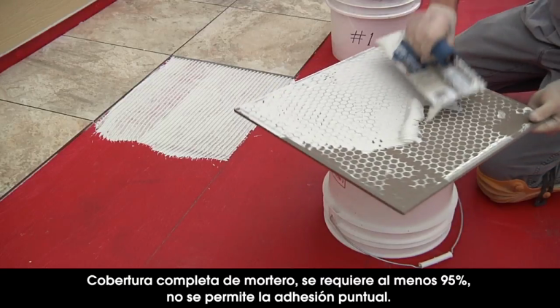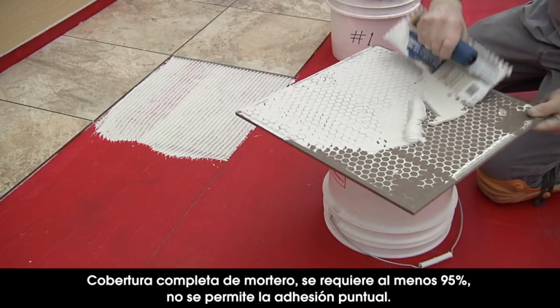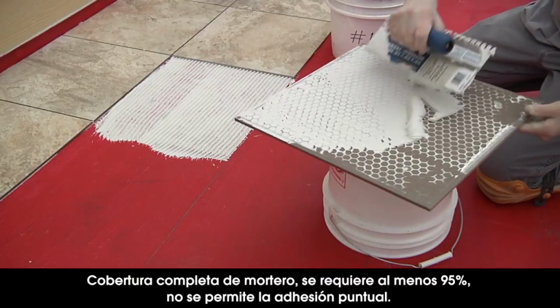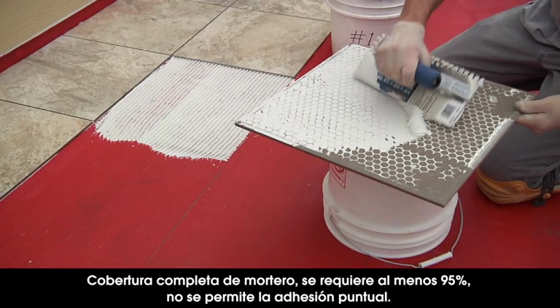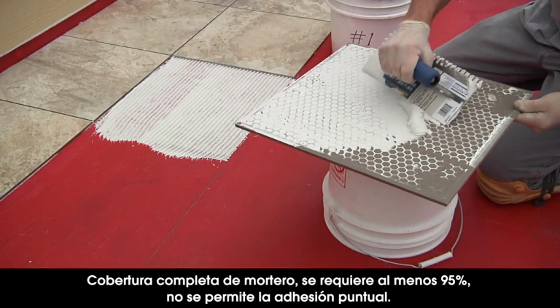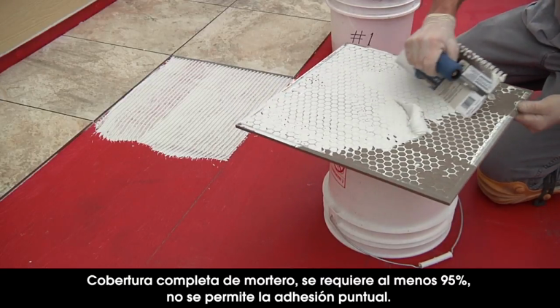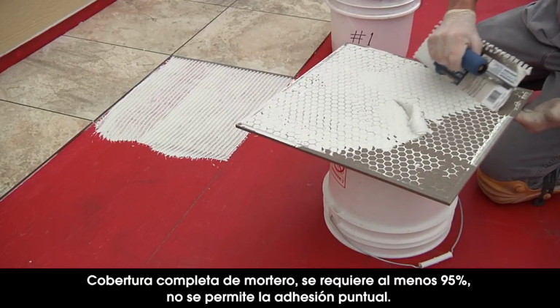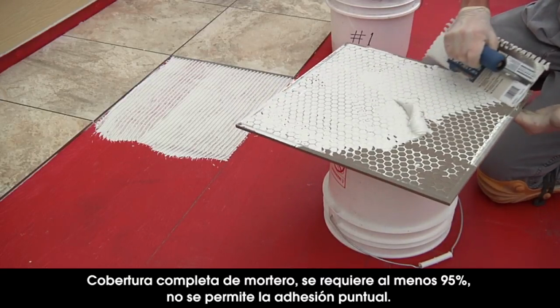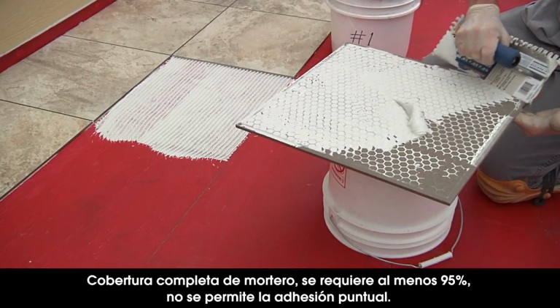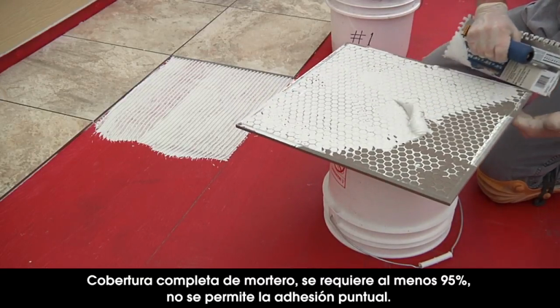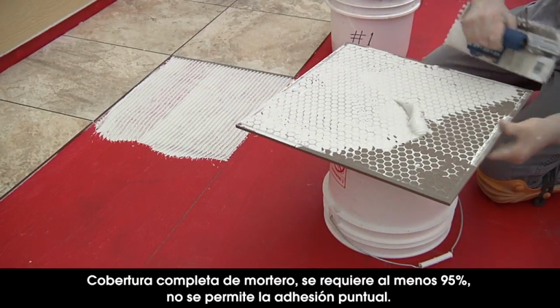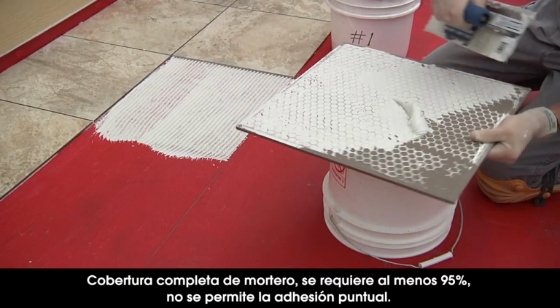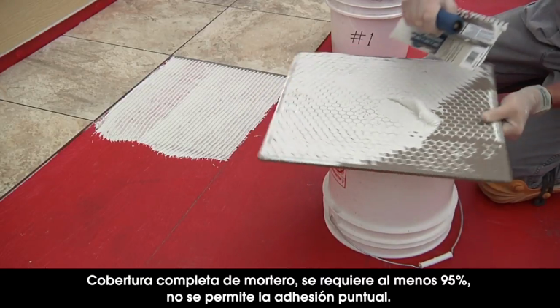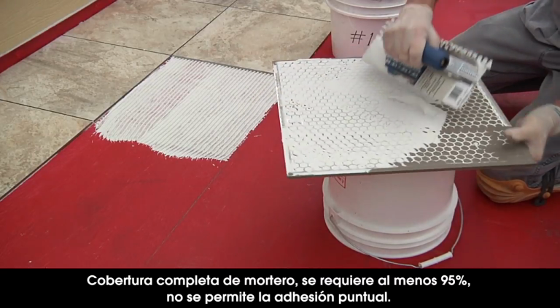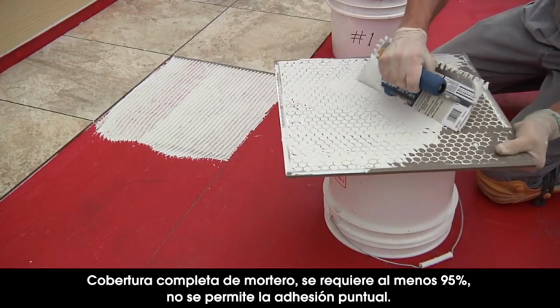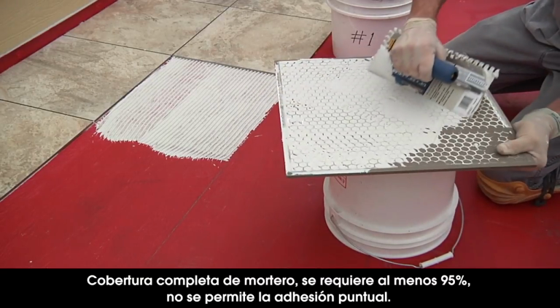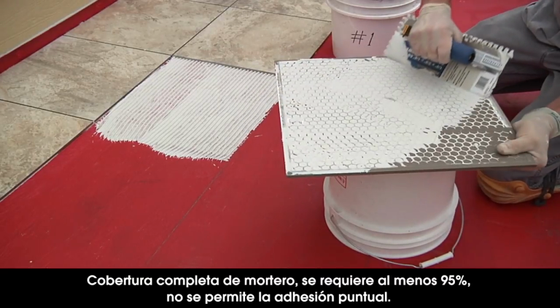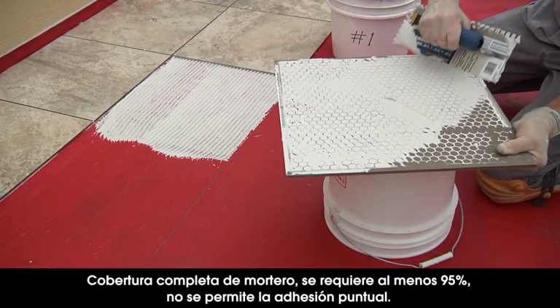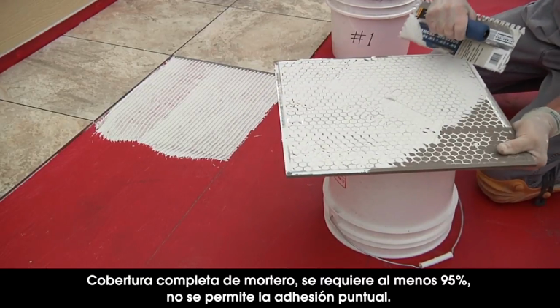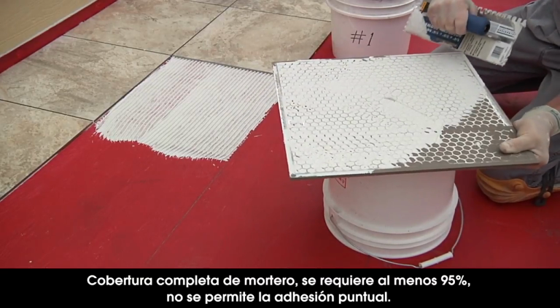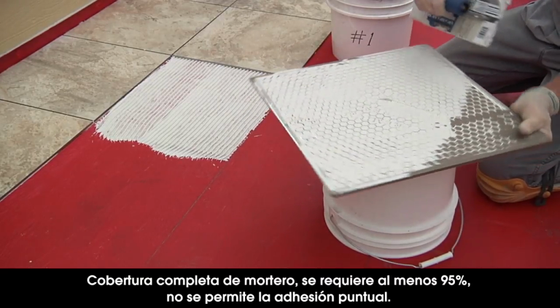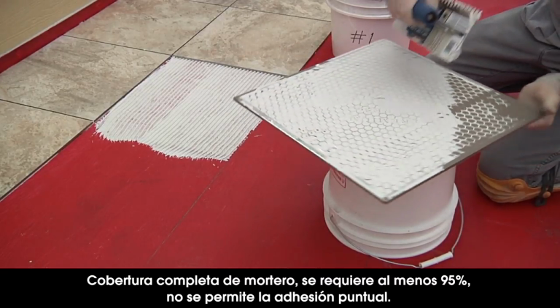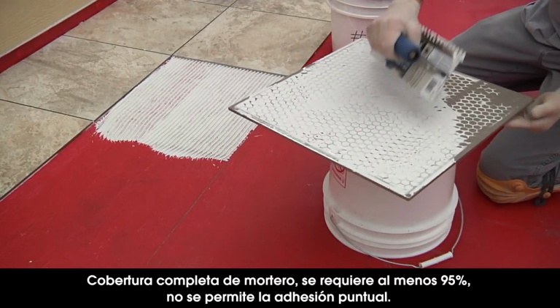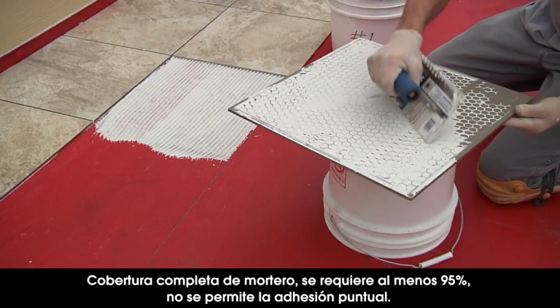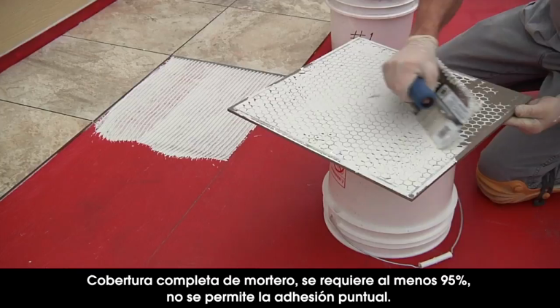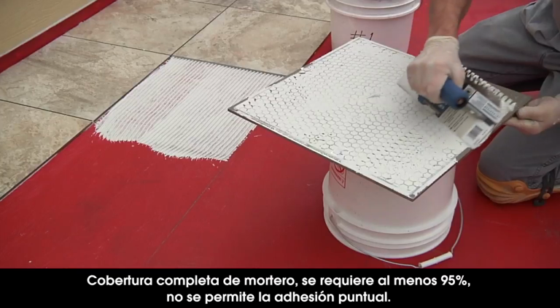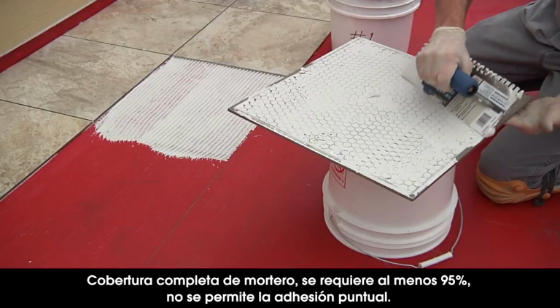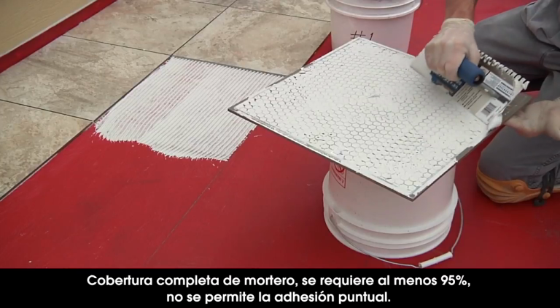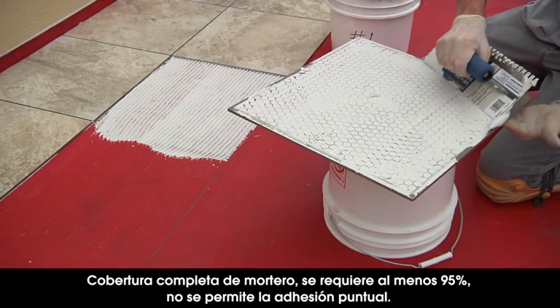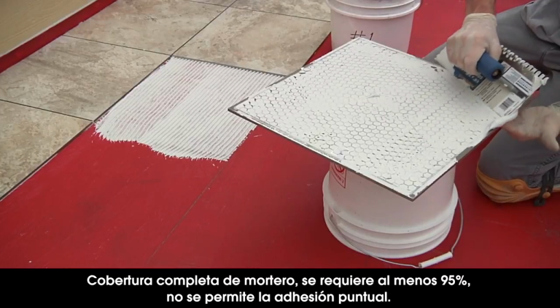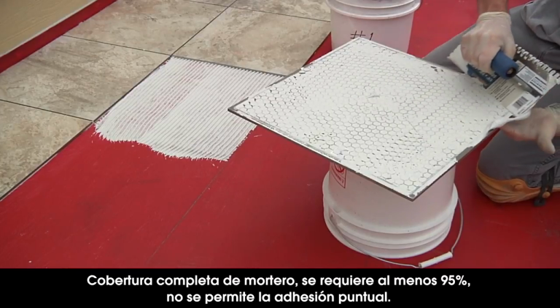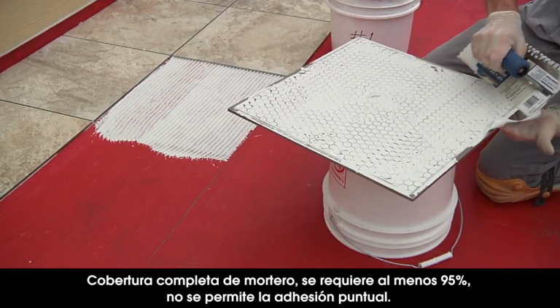Full mortar coverage — at least 95% — is required. No spot bonding is allowed.